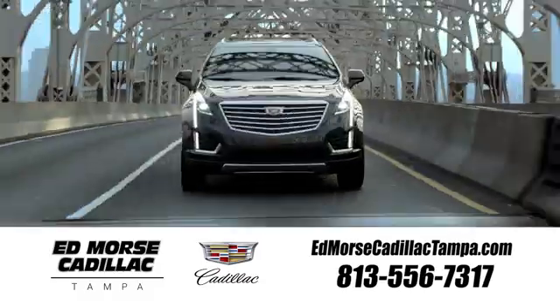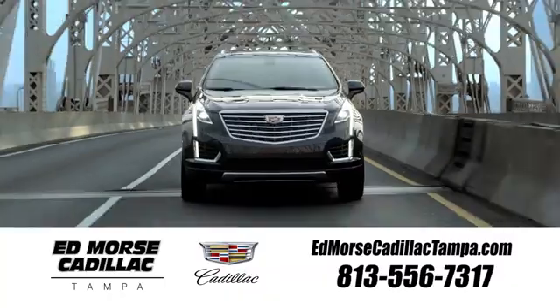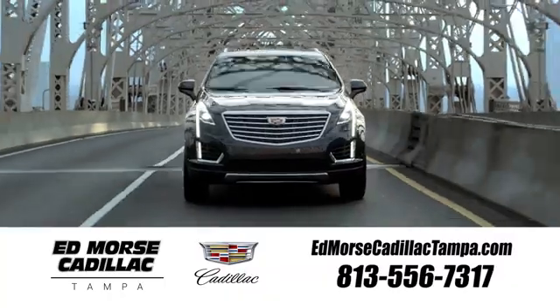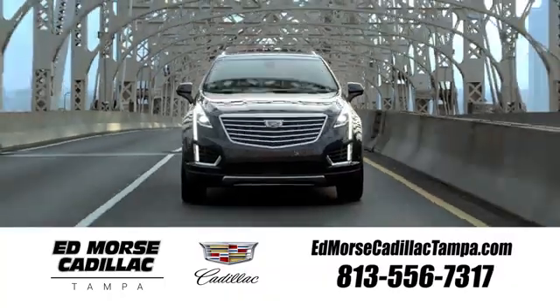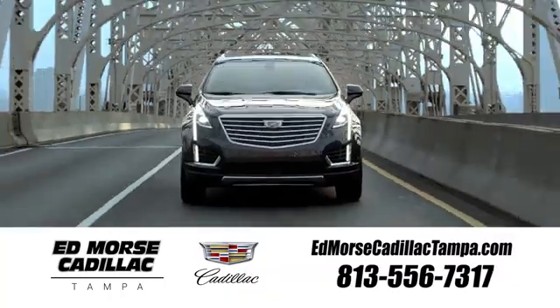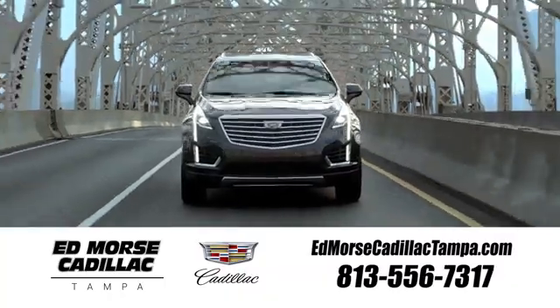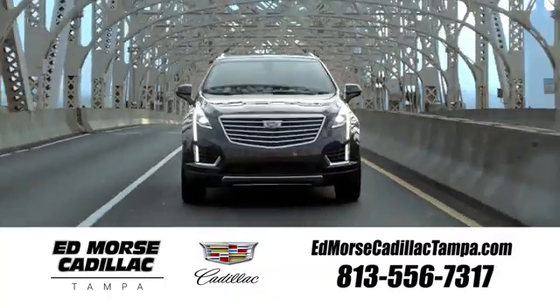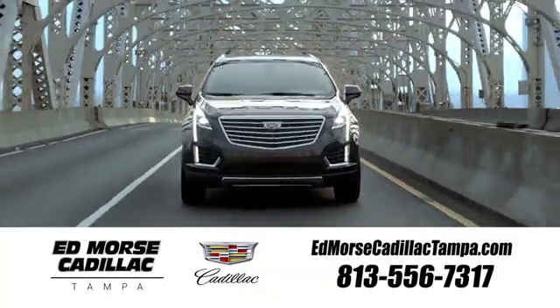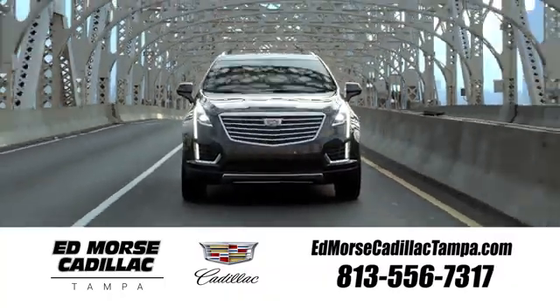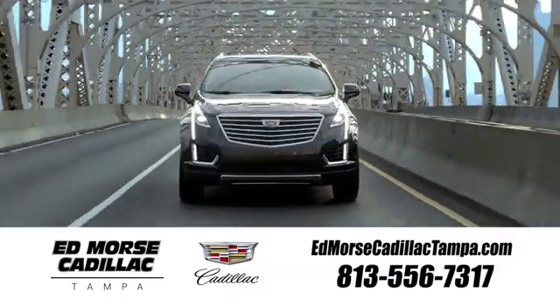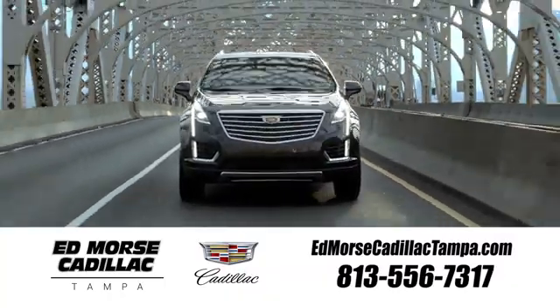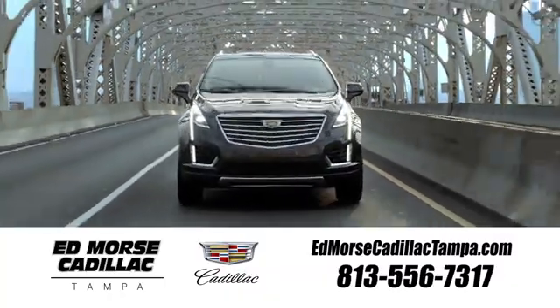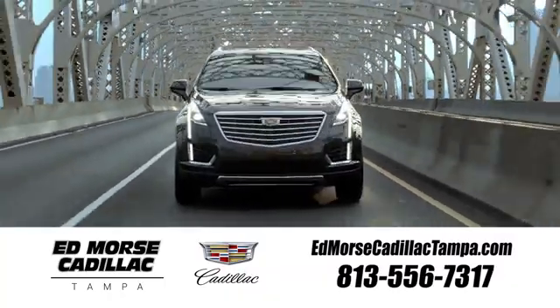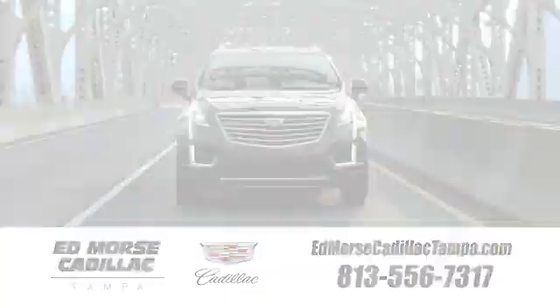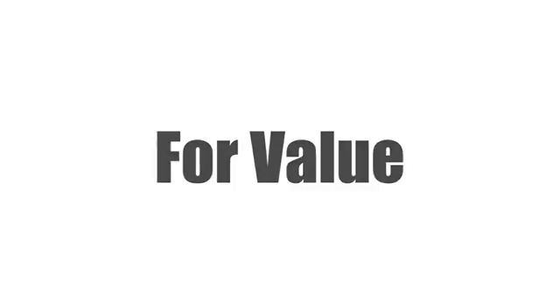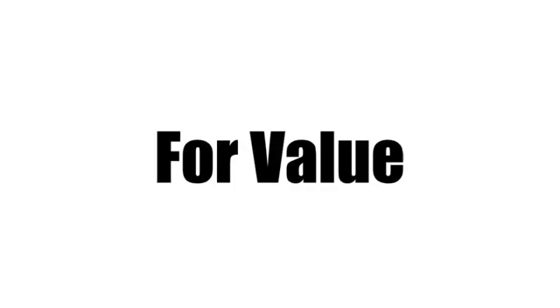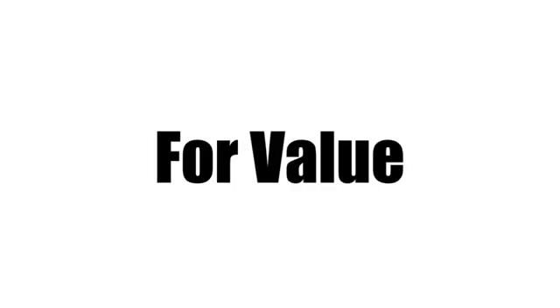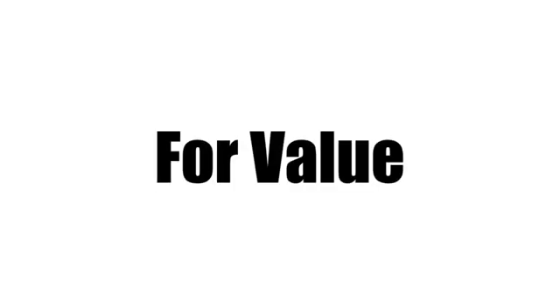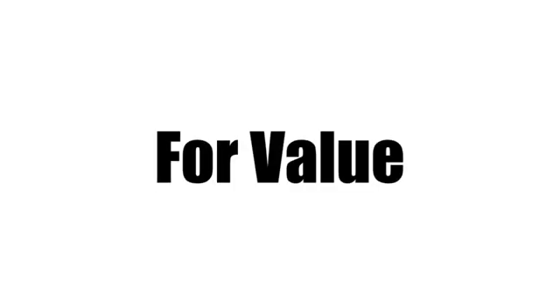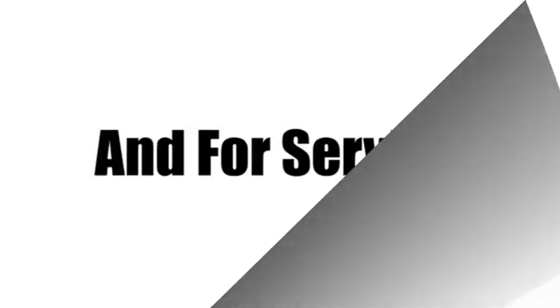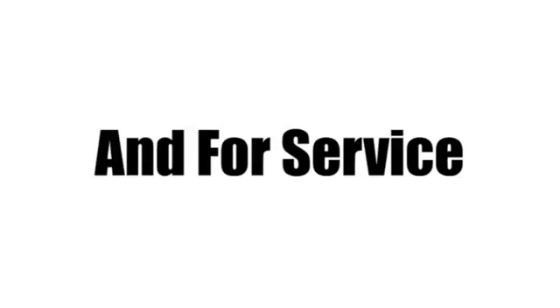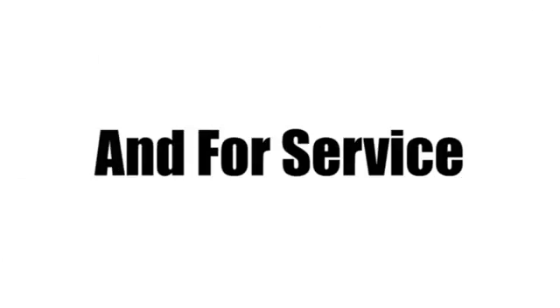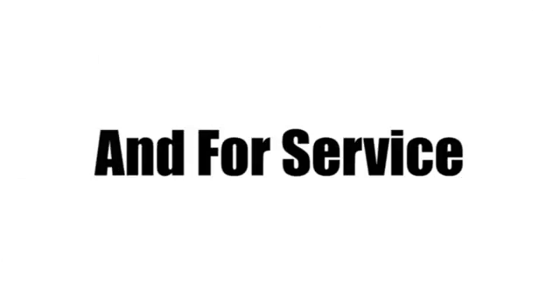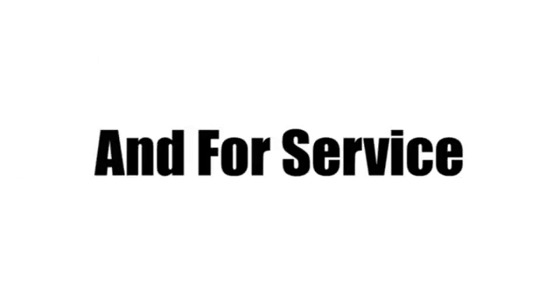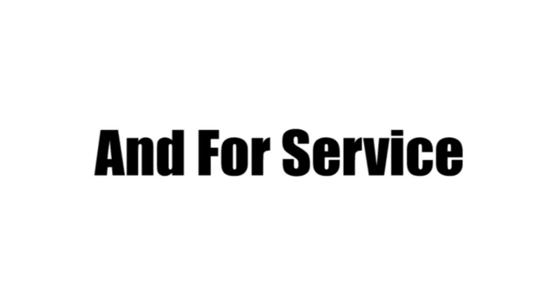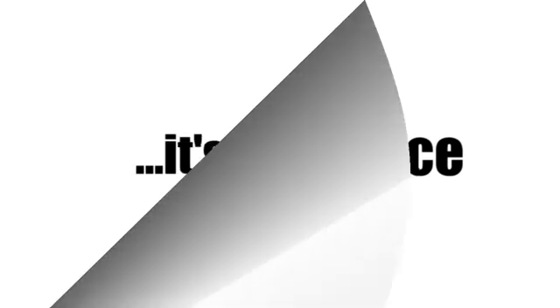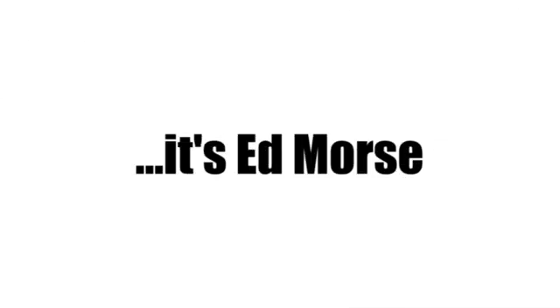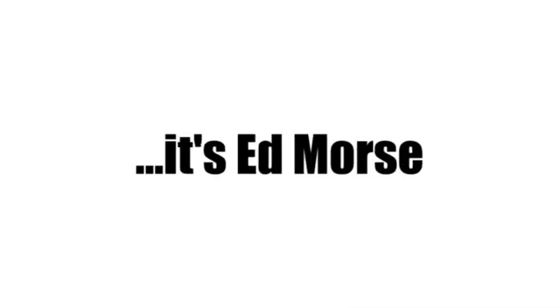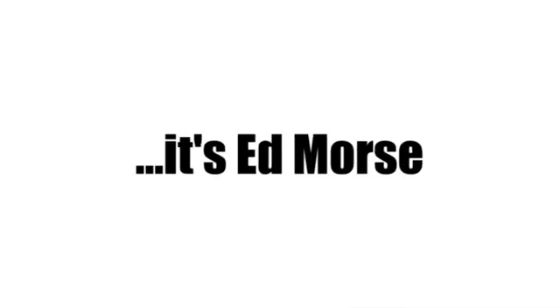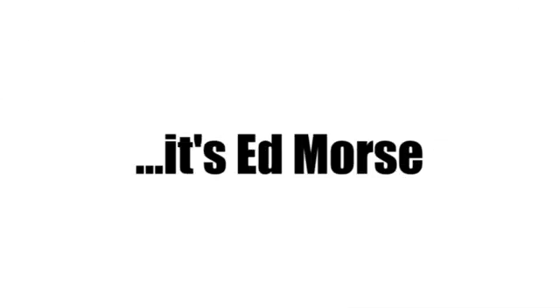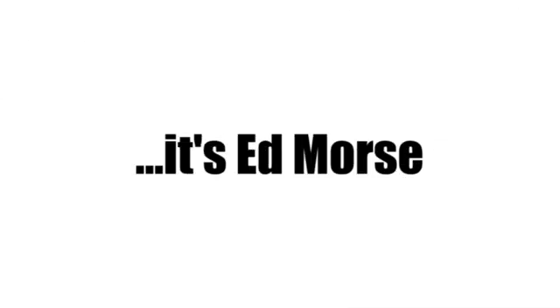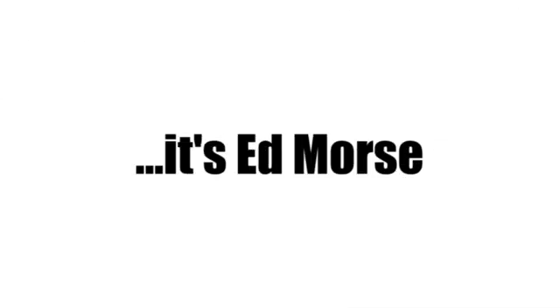Visit our website at edmorsecadillactampa.com or call us today. For value and for service, it's Edmorse.